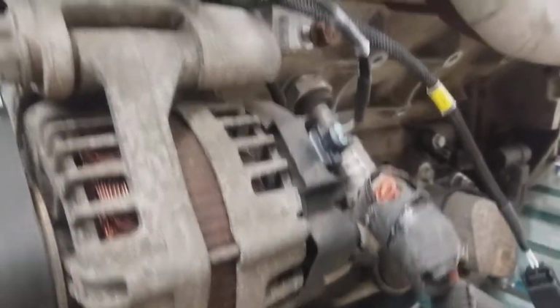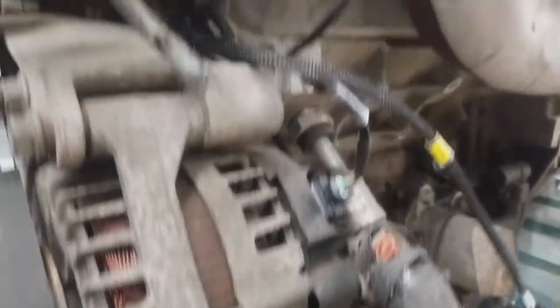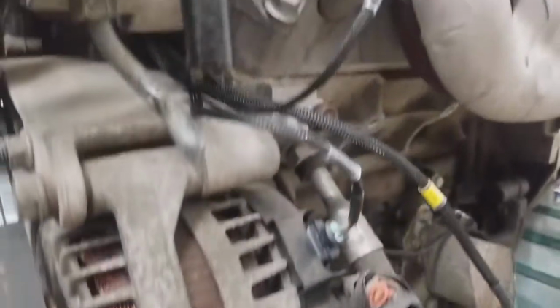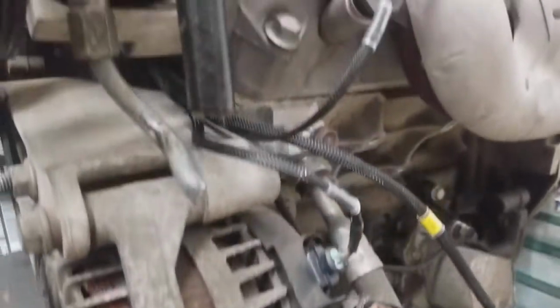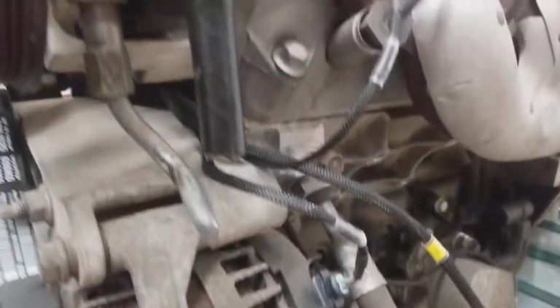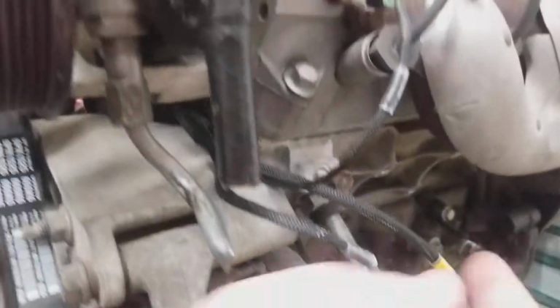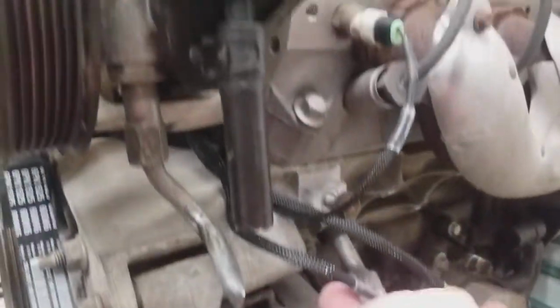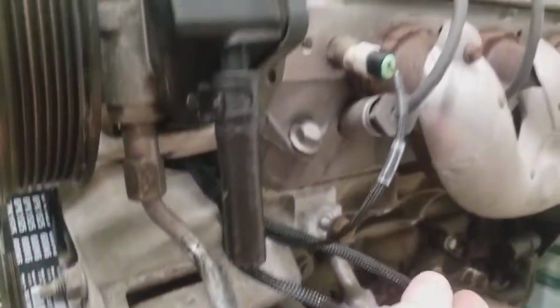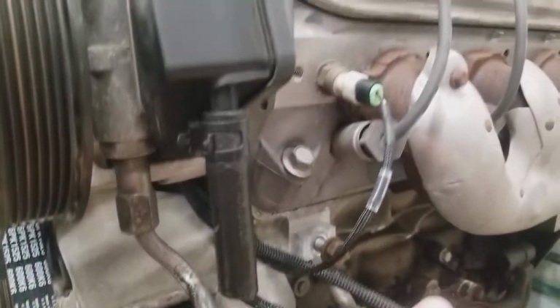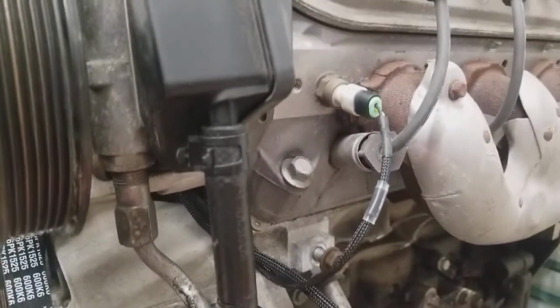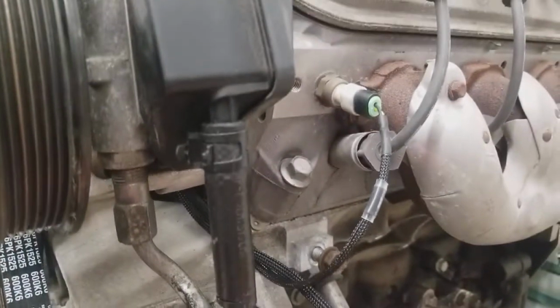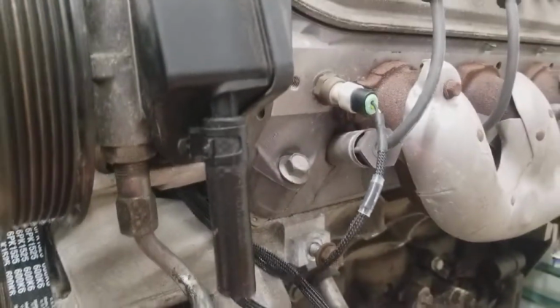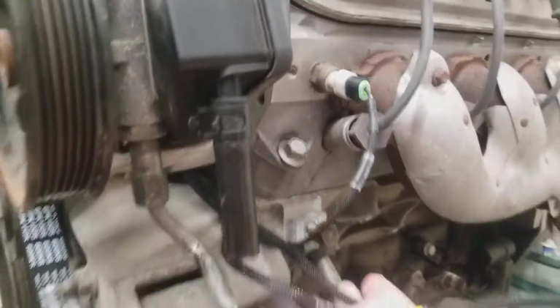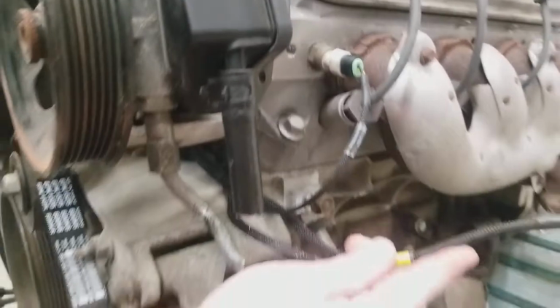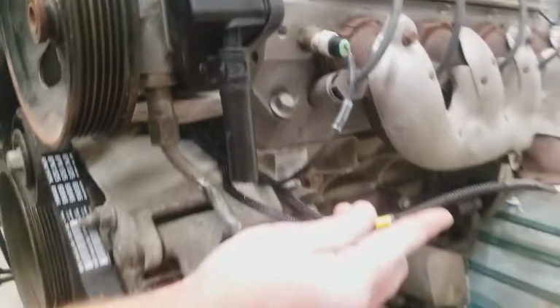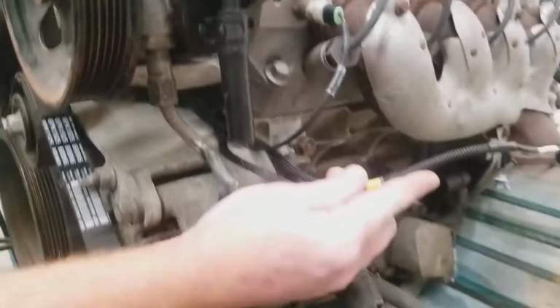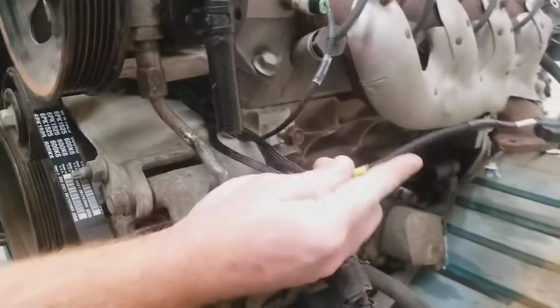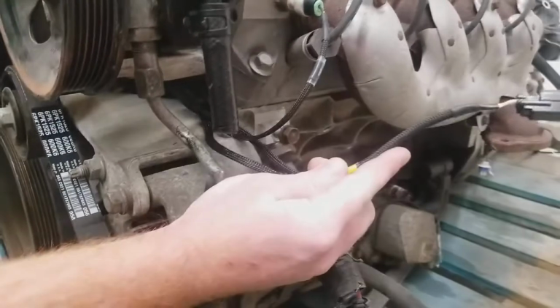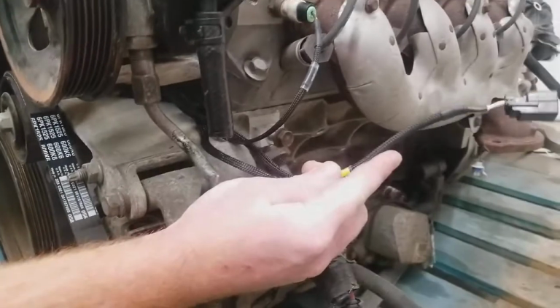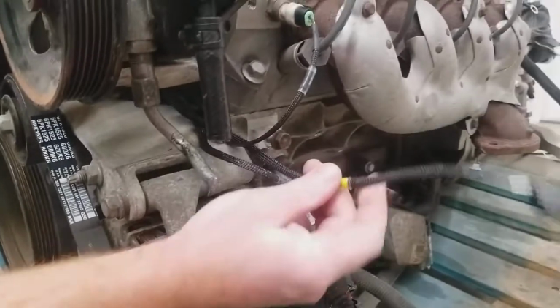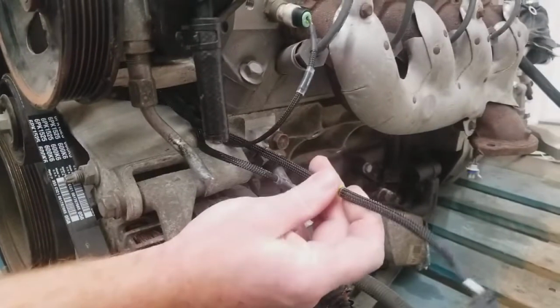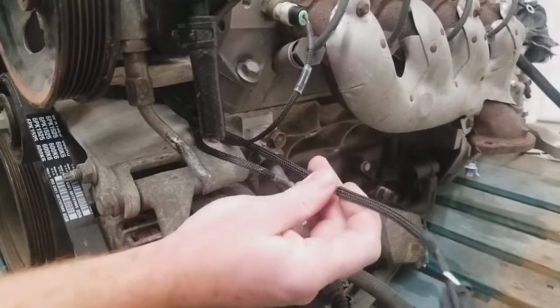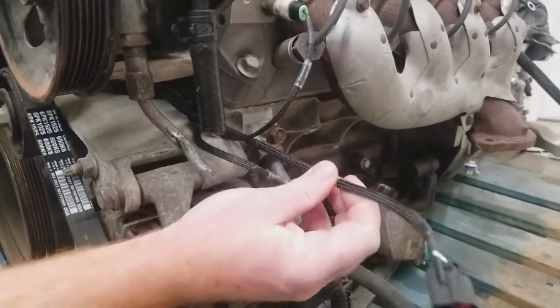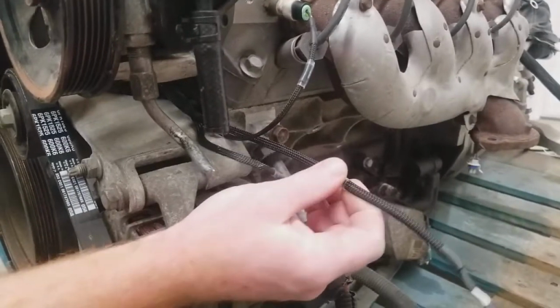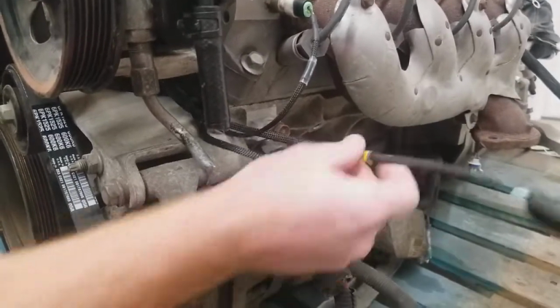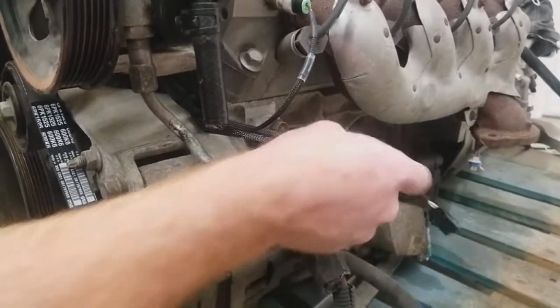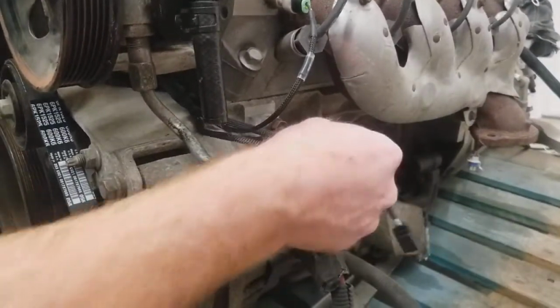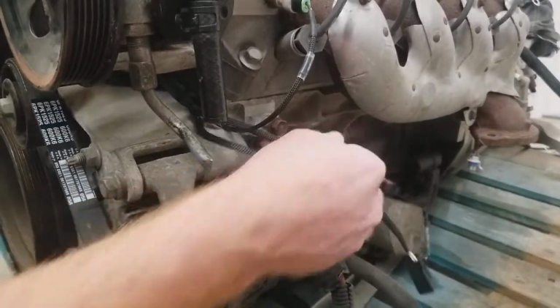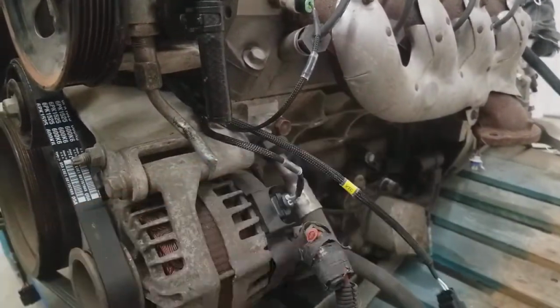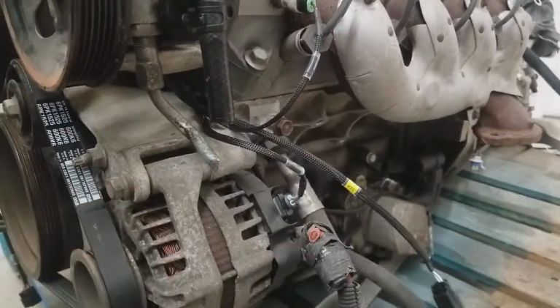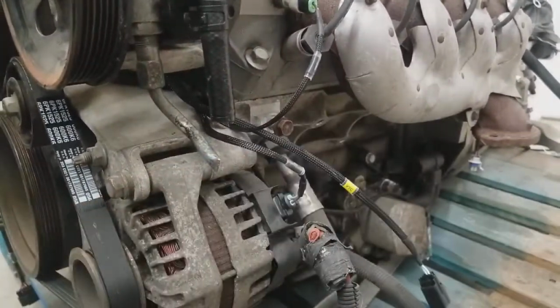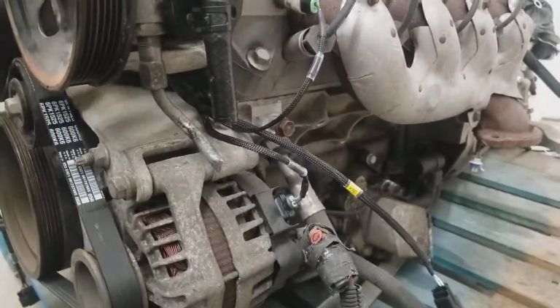This harness is built for a VVT motor, so we don't have that plugged in since this motor is not VVT.